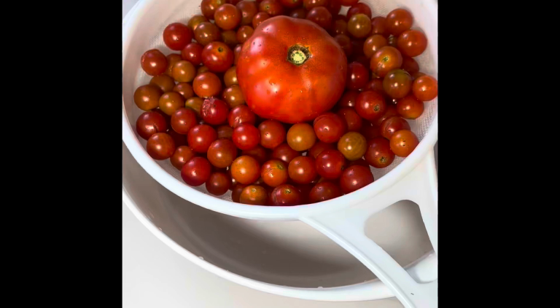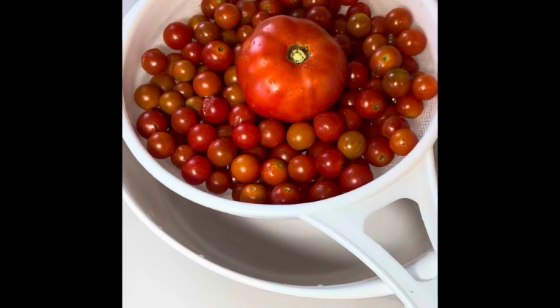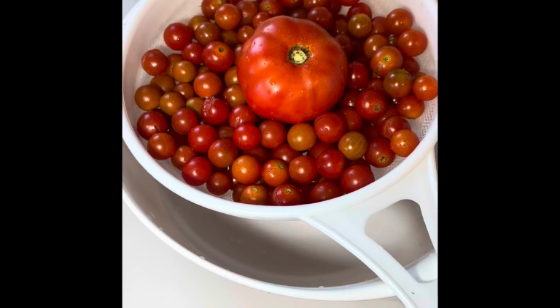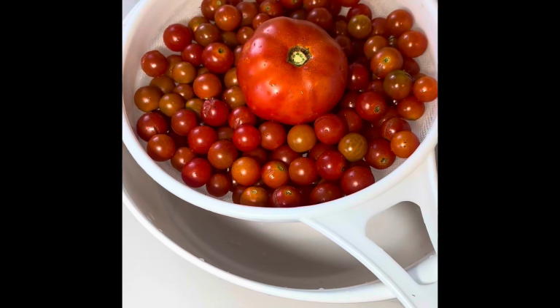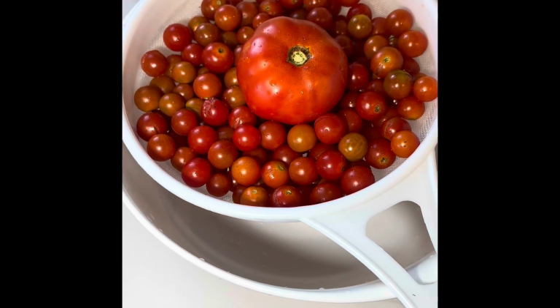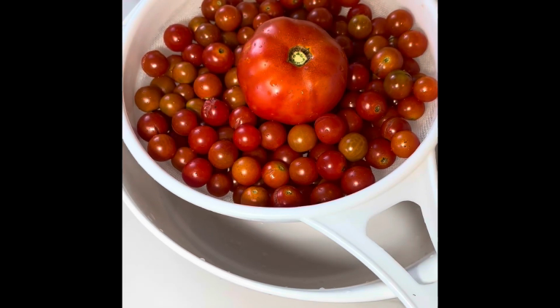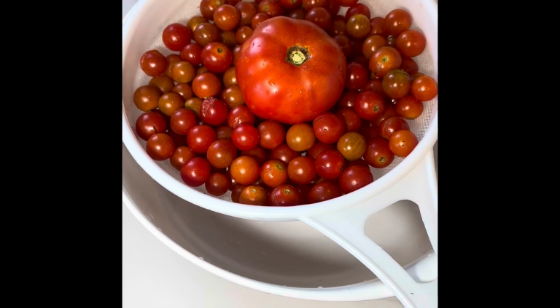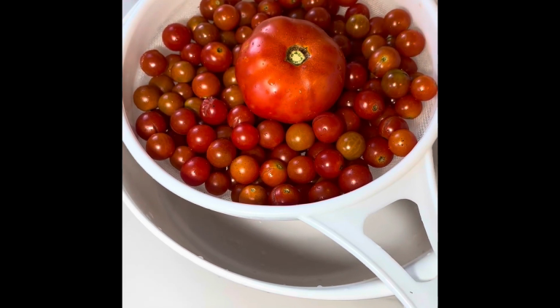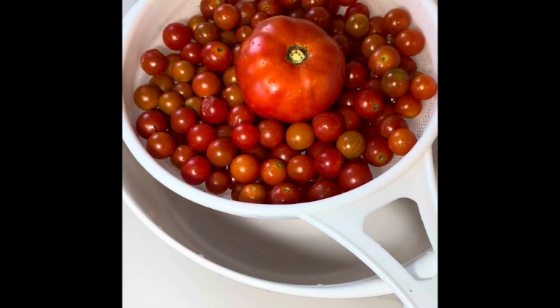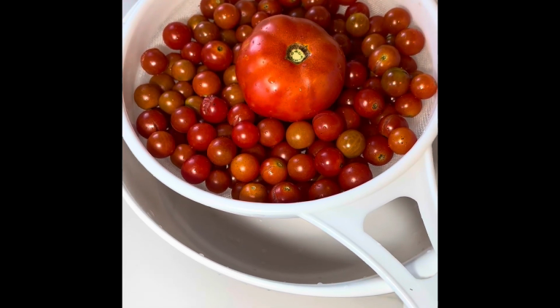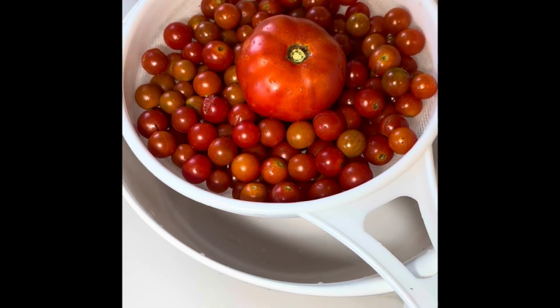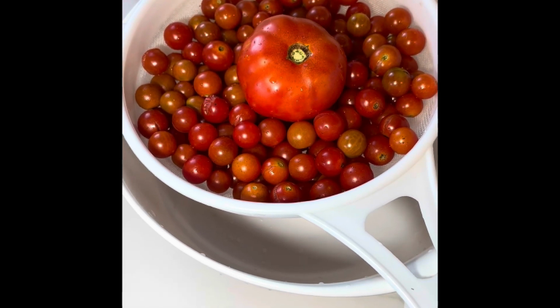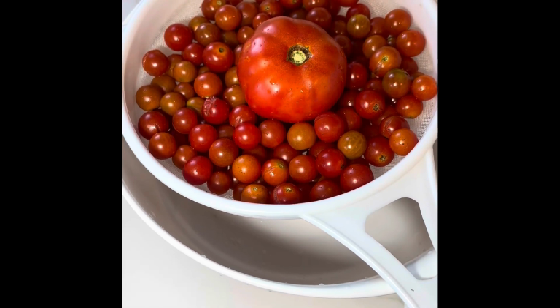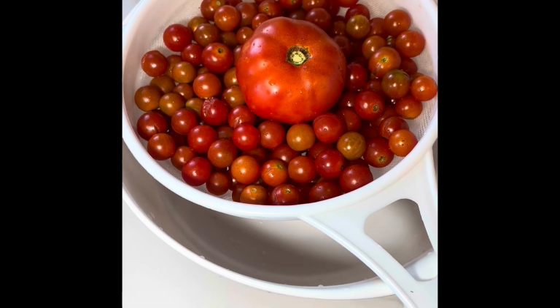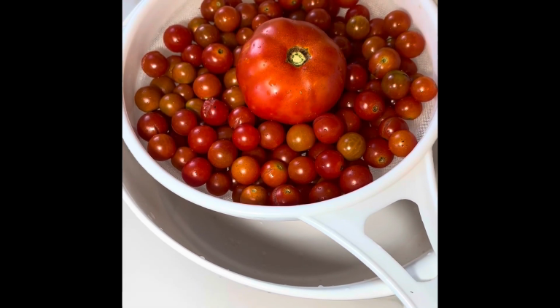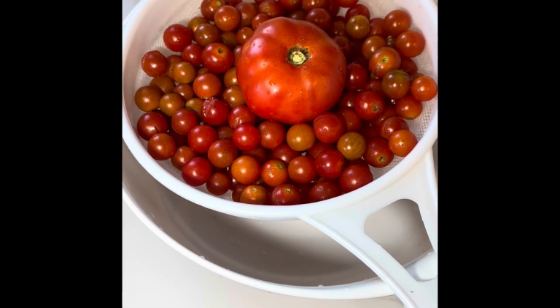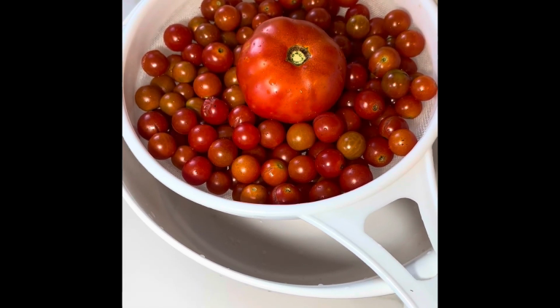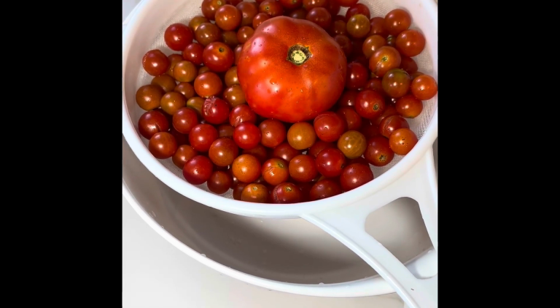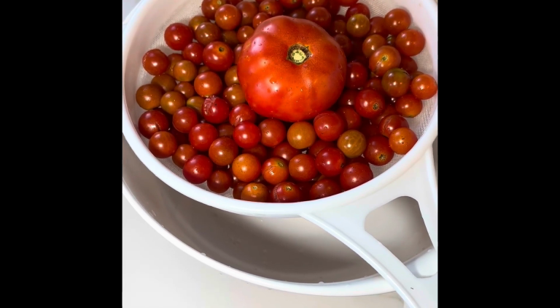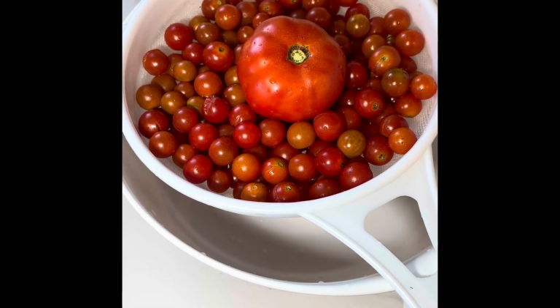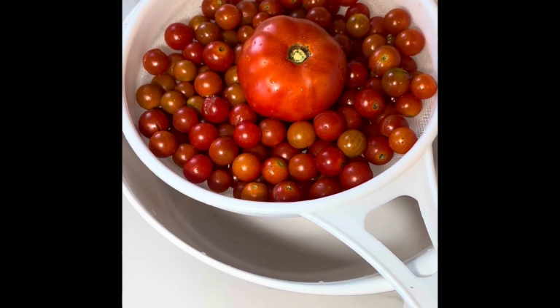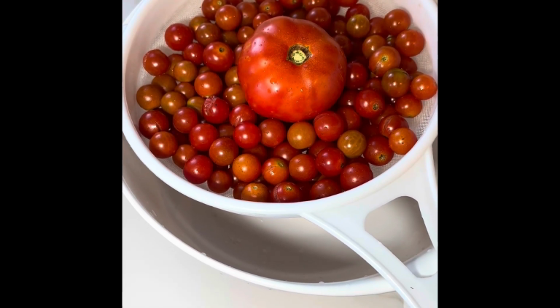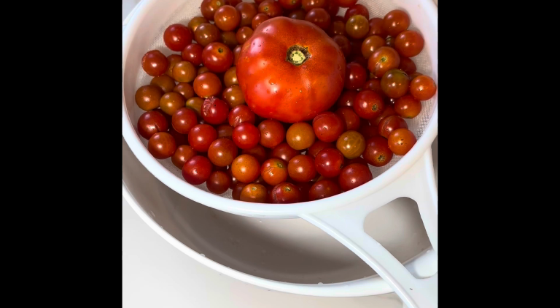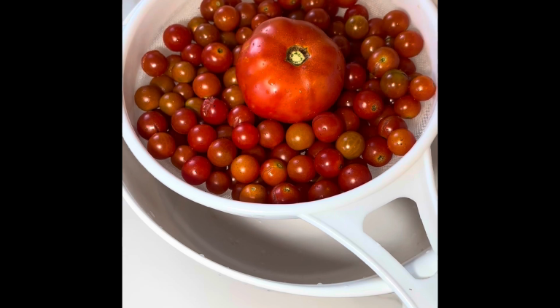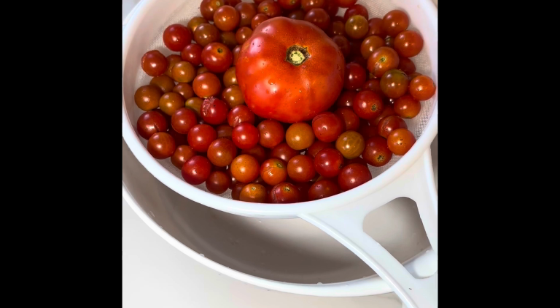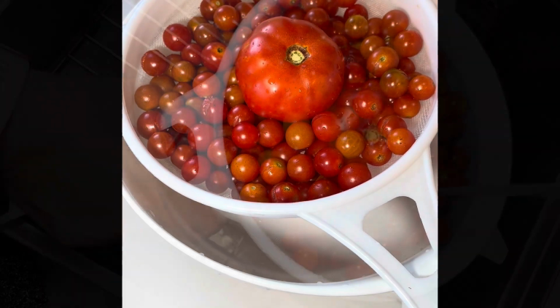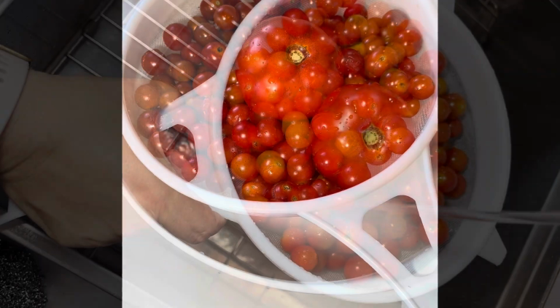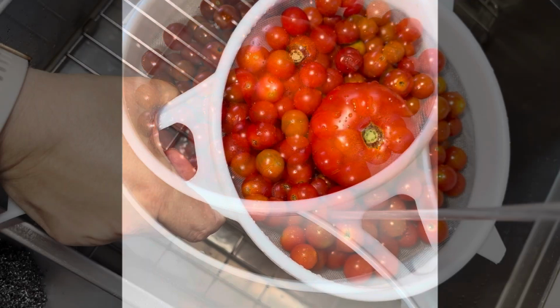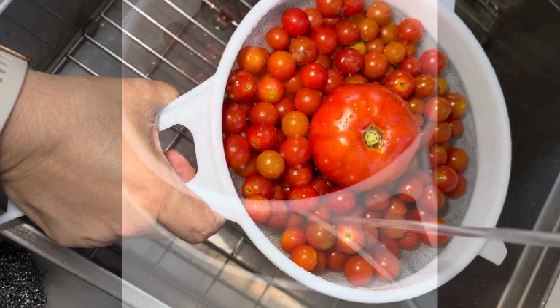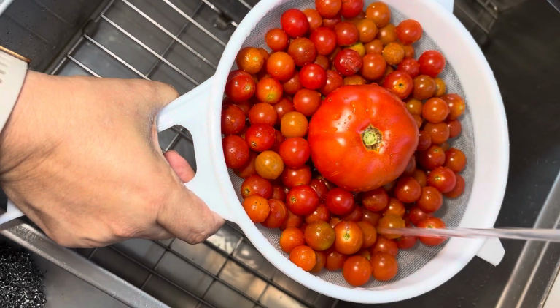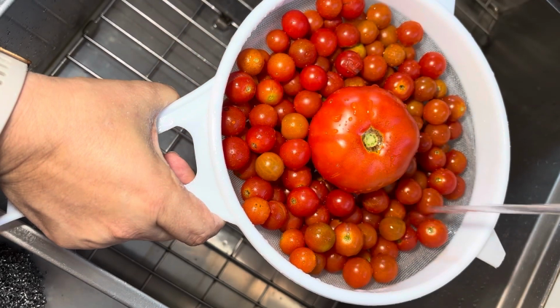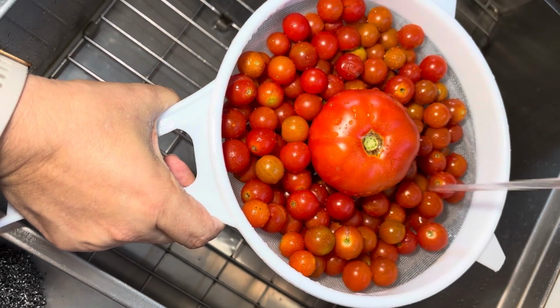Today we're going to show you how to make a delicious tomato sauce from scratch — tomato sauce with garlic and basil. In the U.S. they call it marinara sauce.